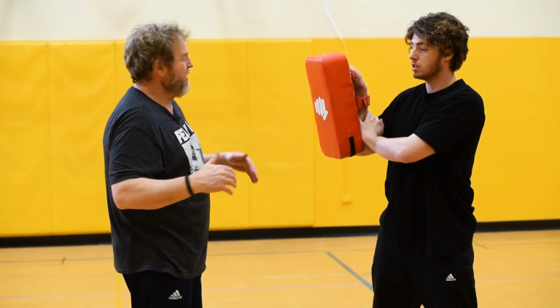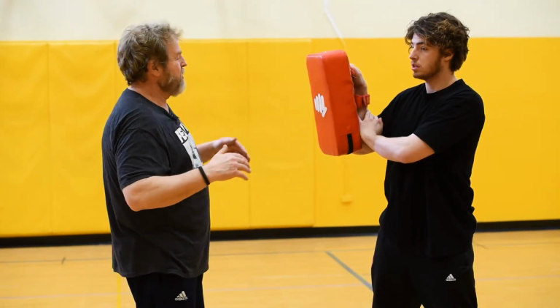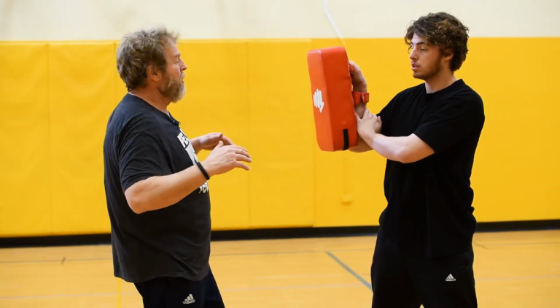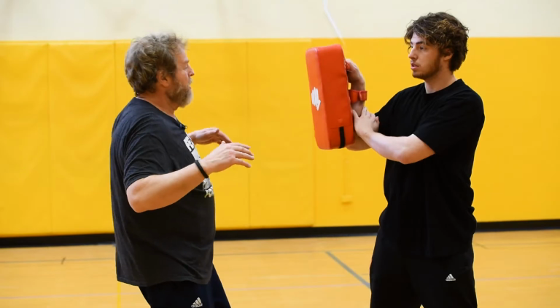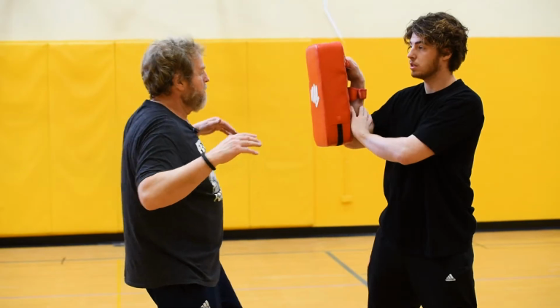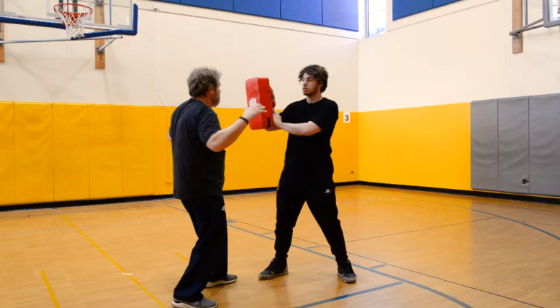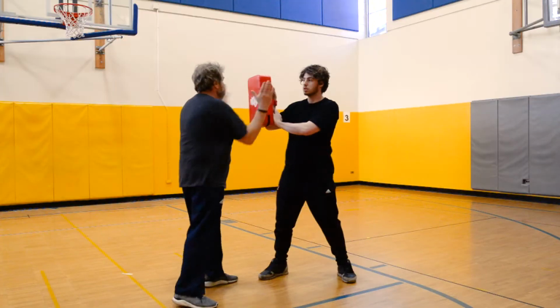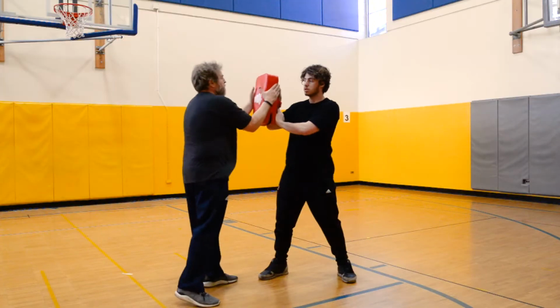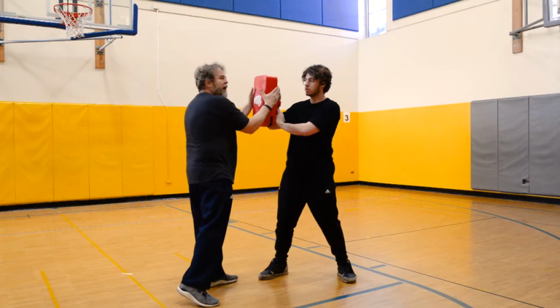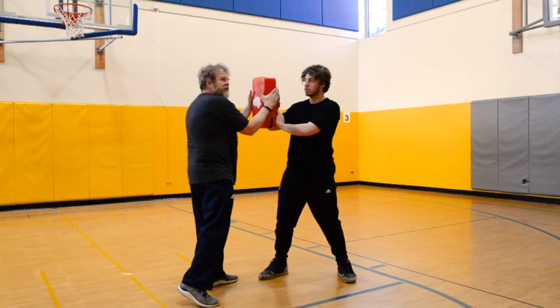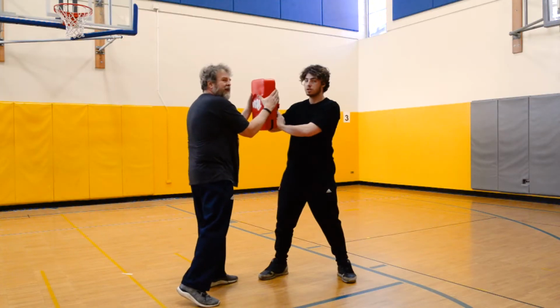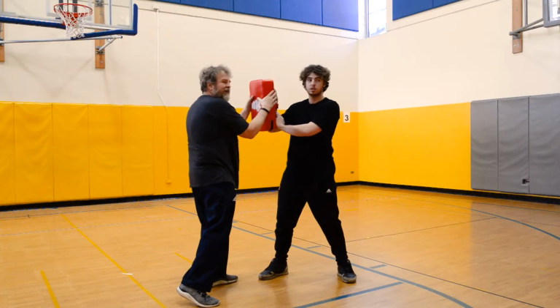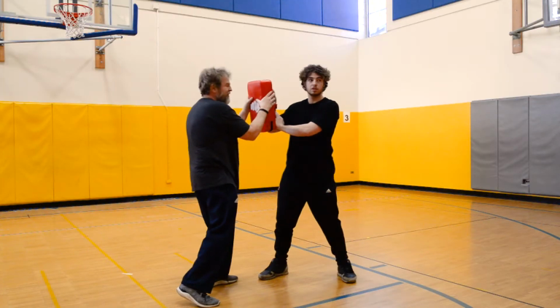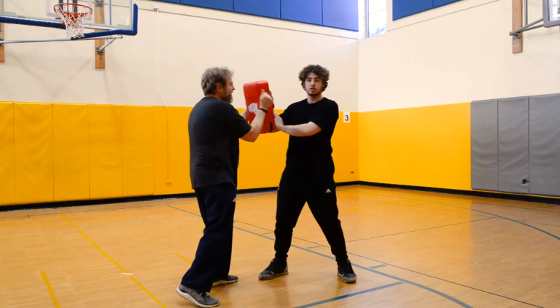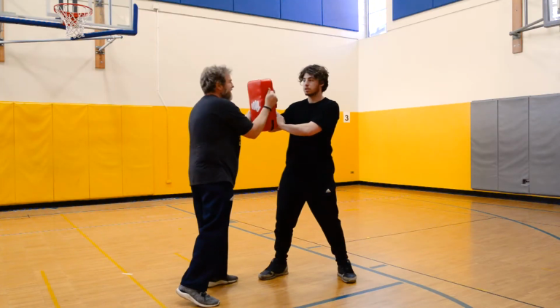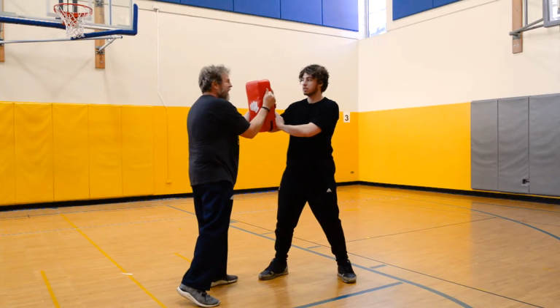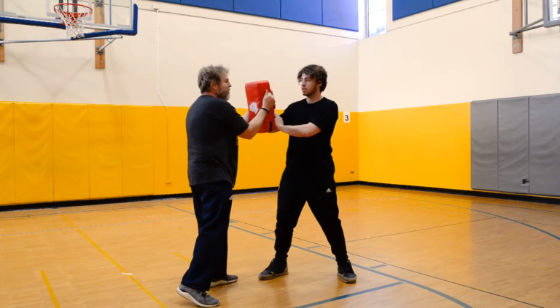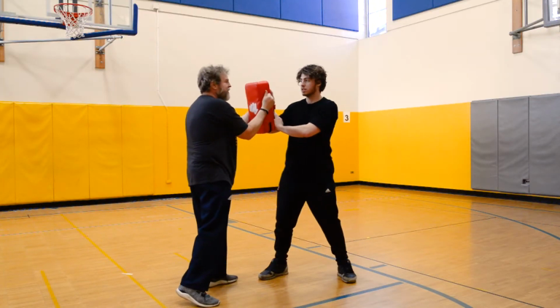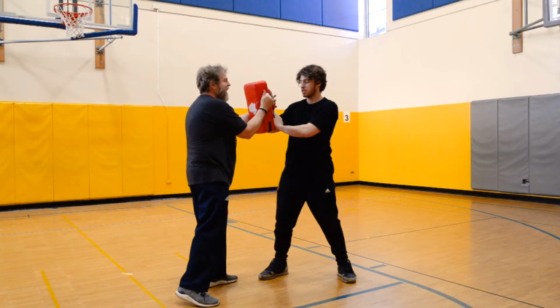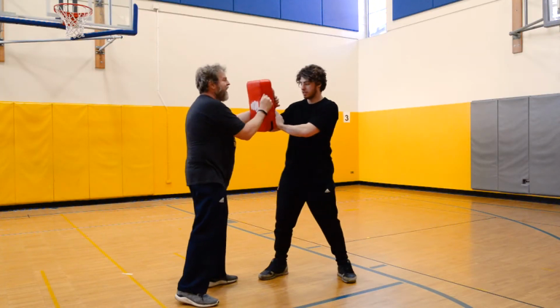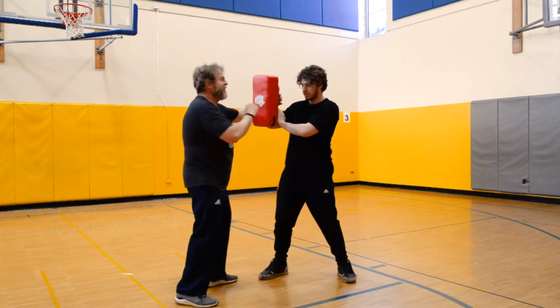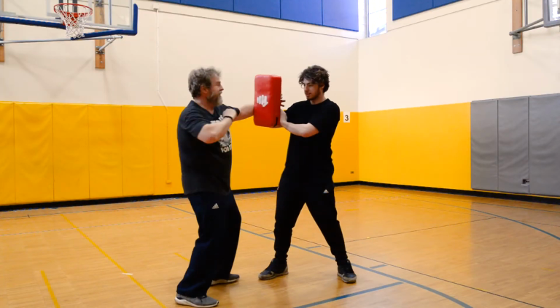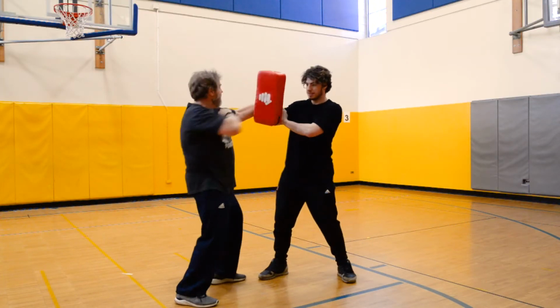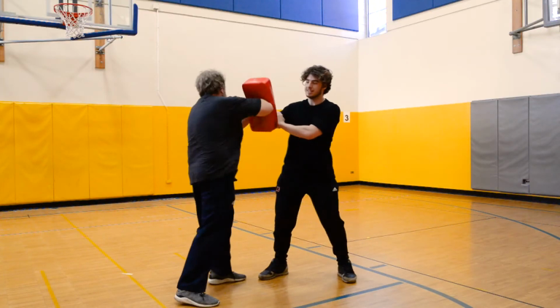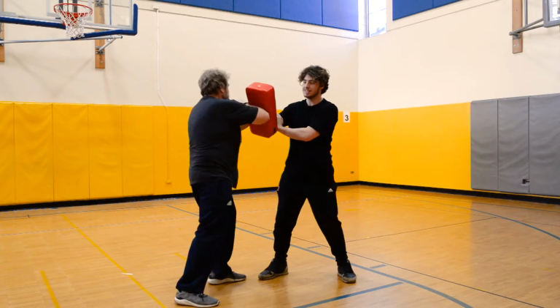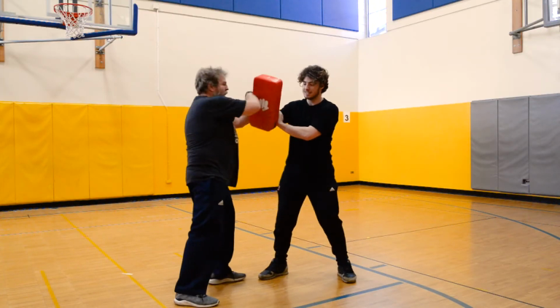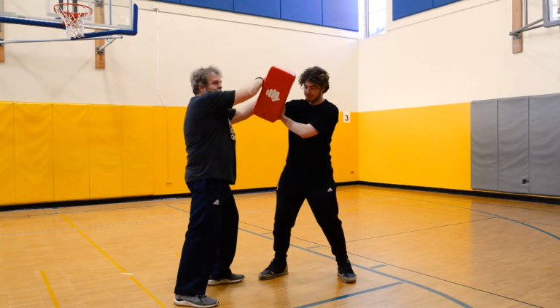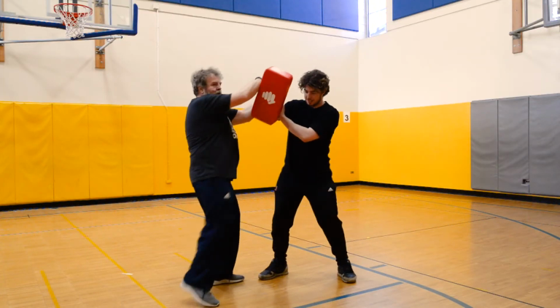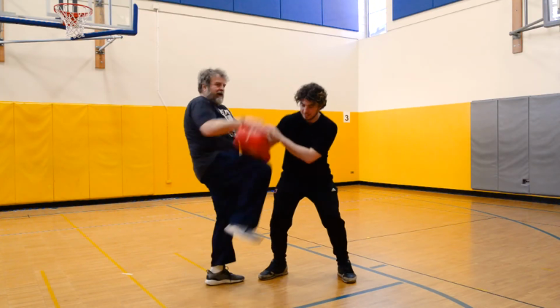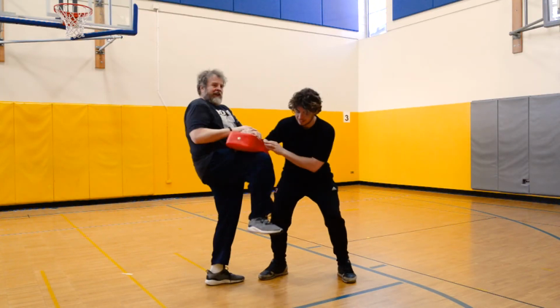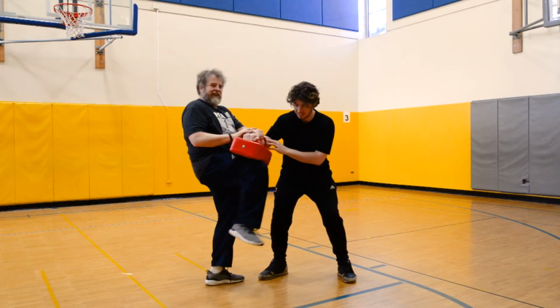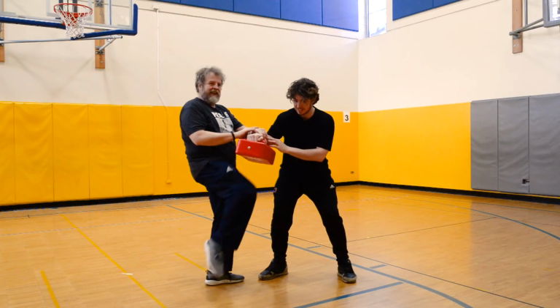So the full combination: pop the ears, gouge the eyes, elbow, knee.